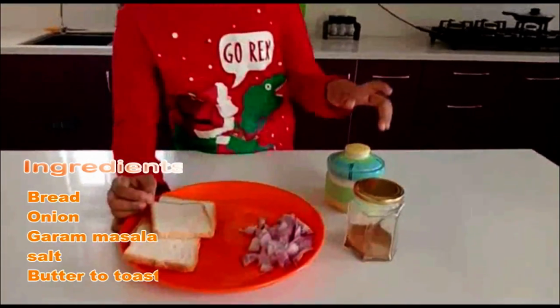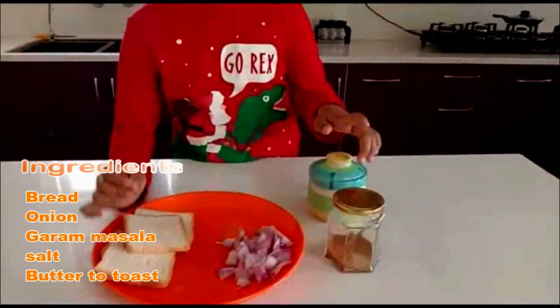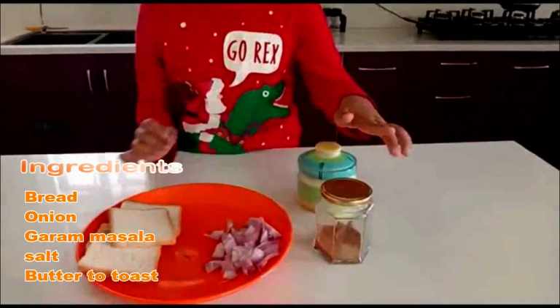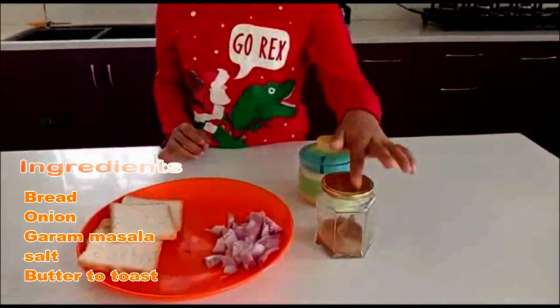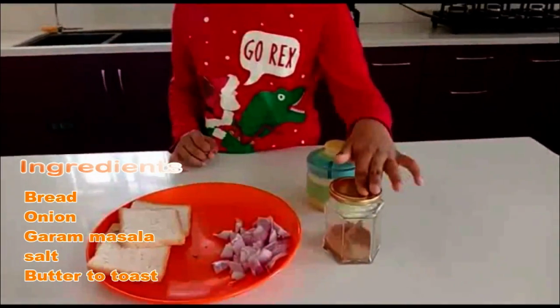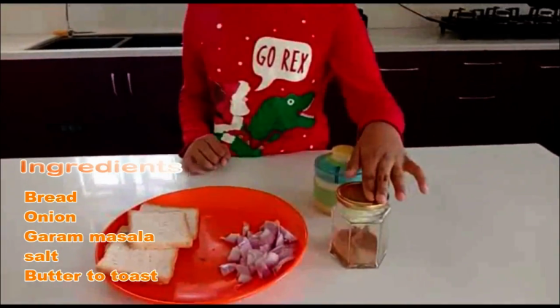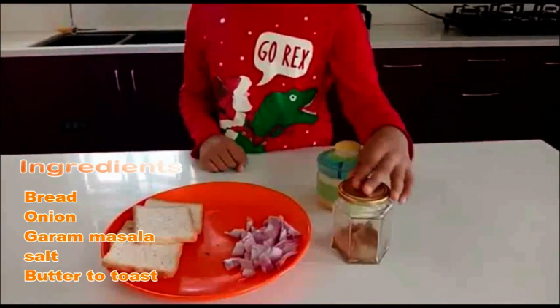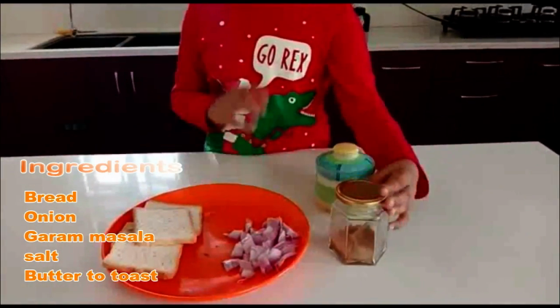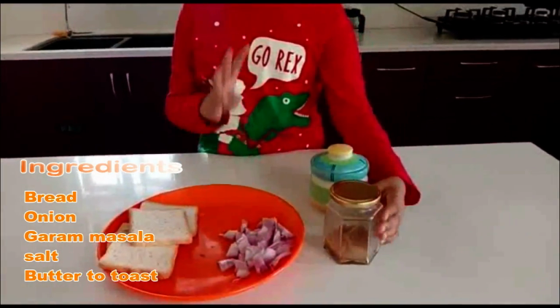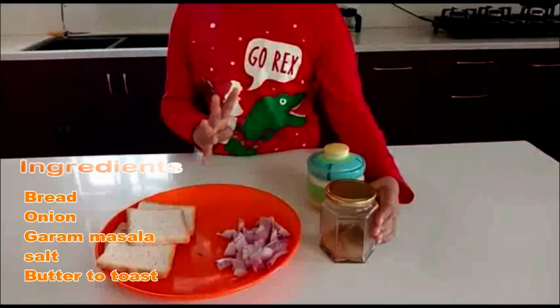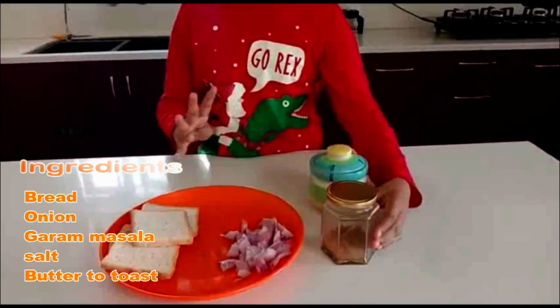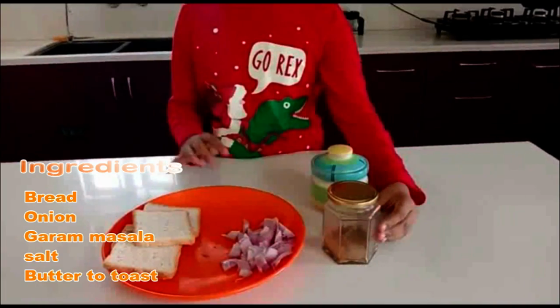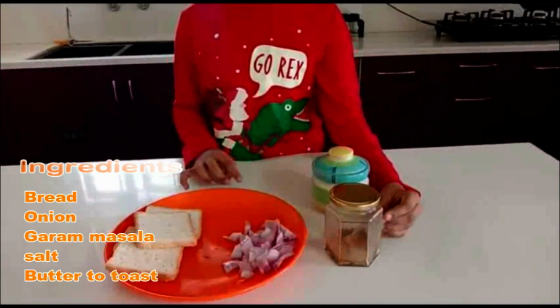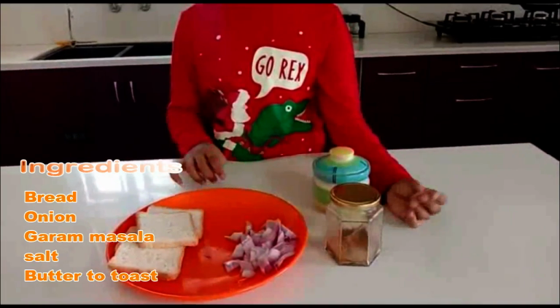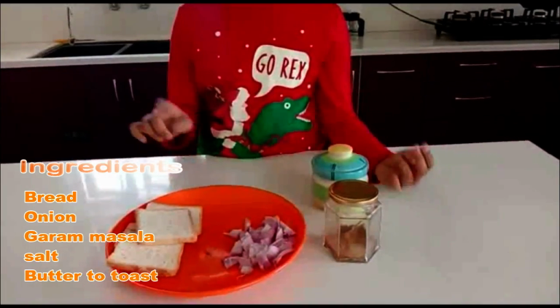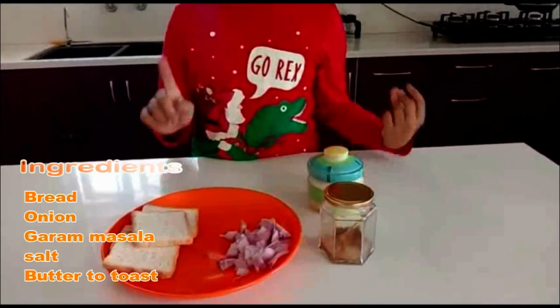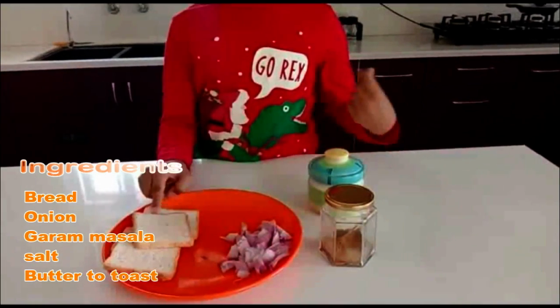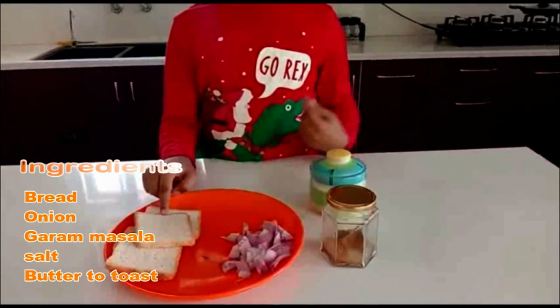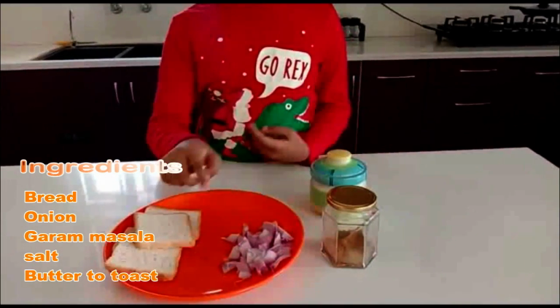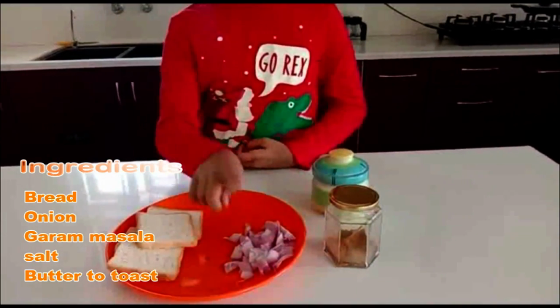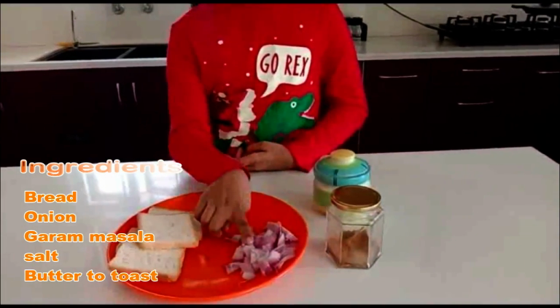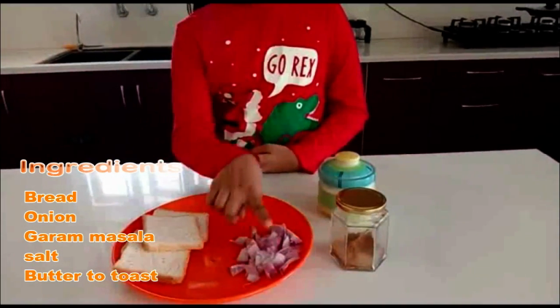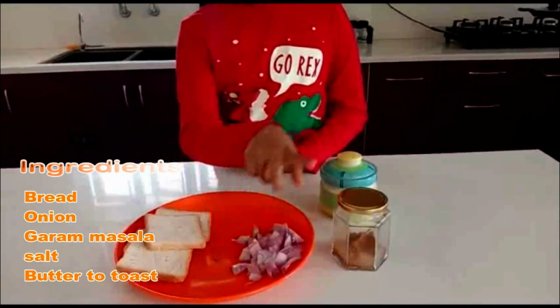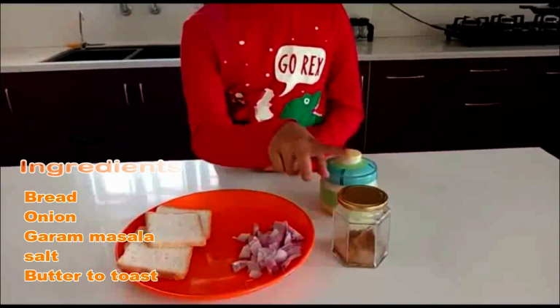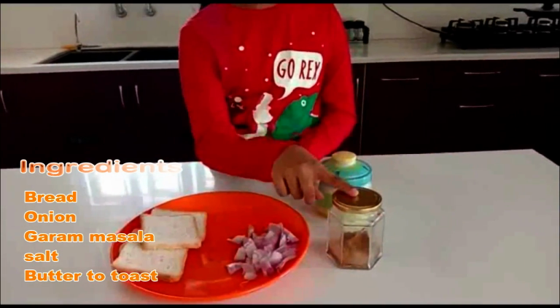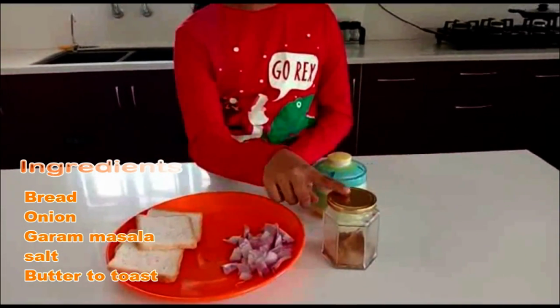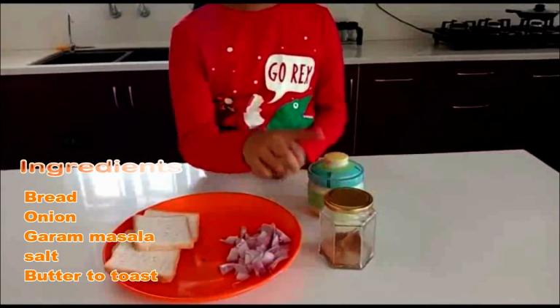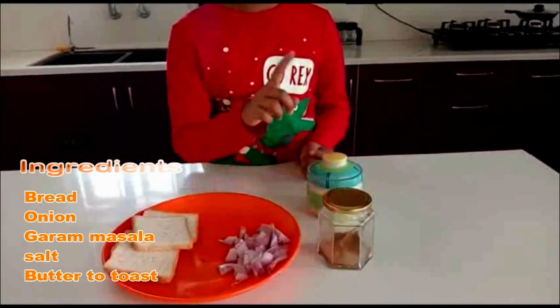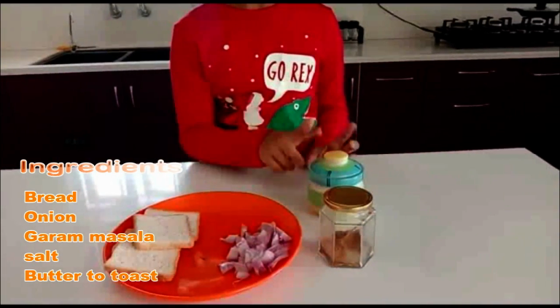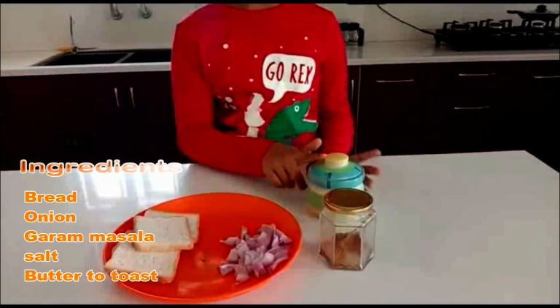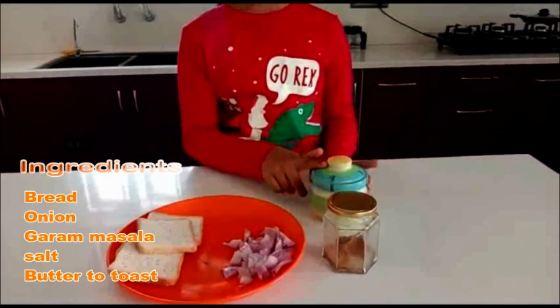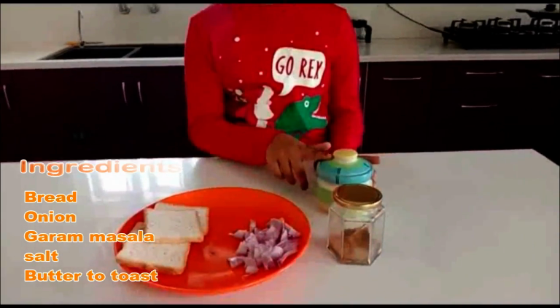We need only 4 ingredients: bread, onion, garam masala and salt.